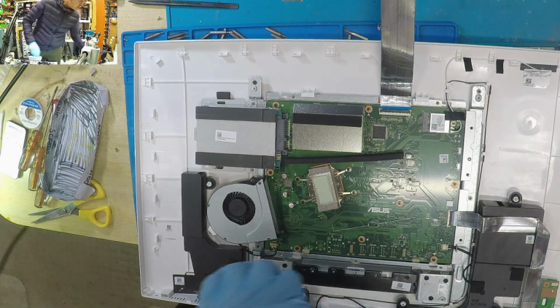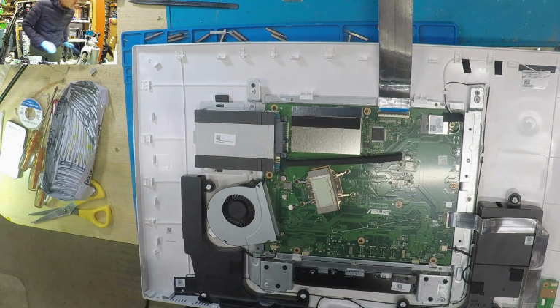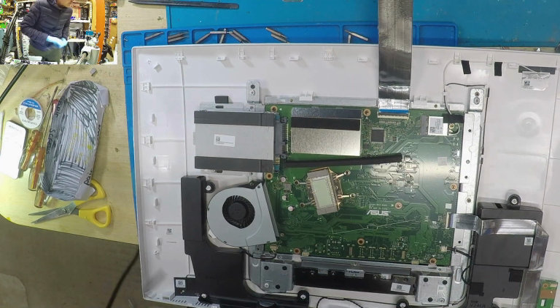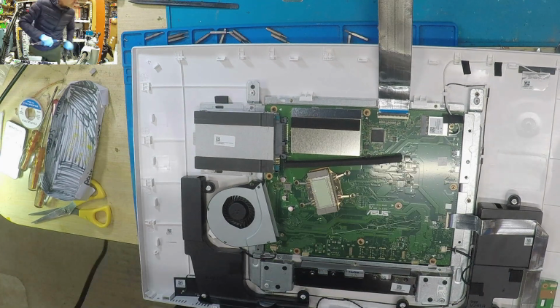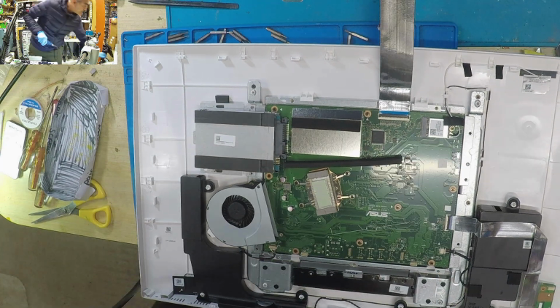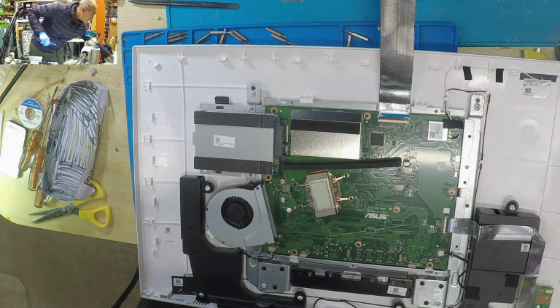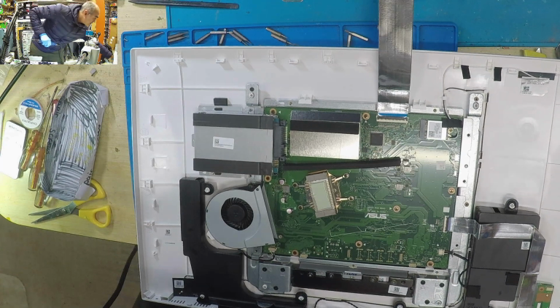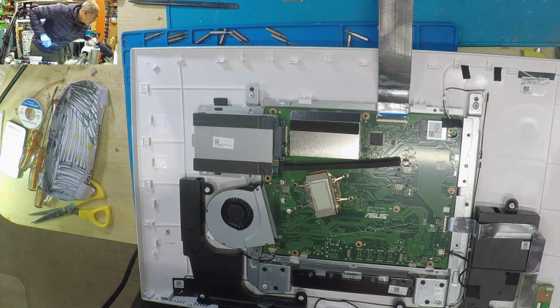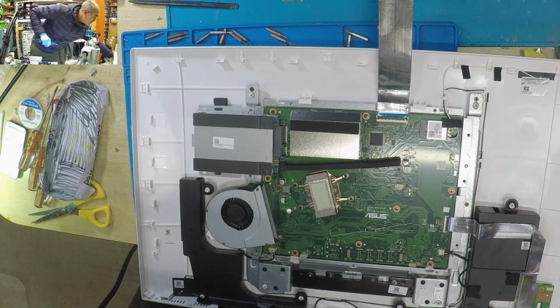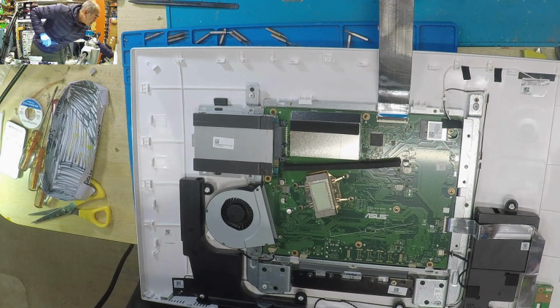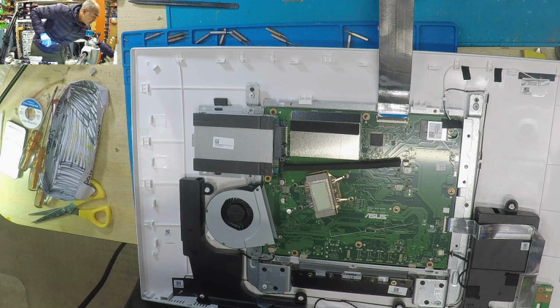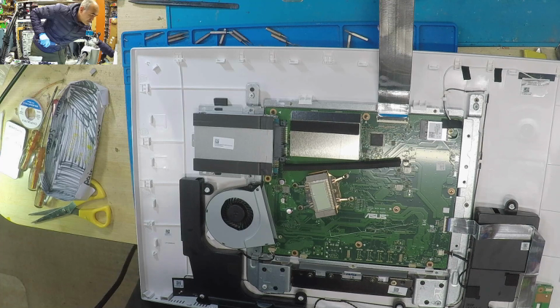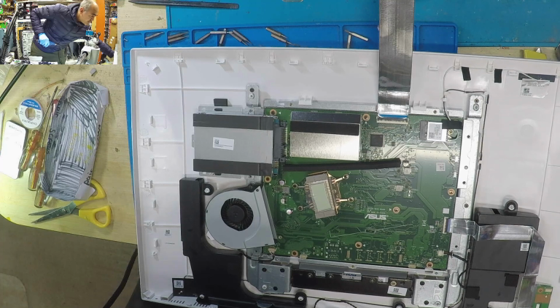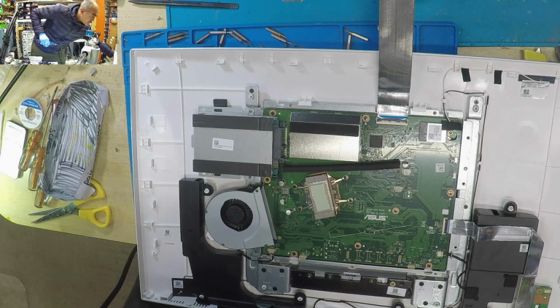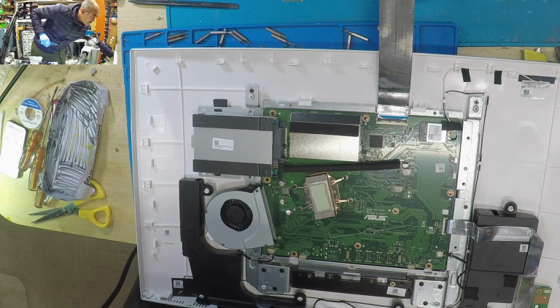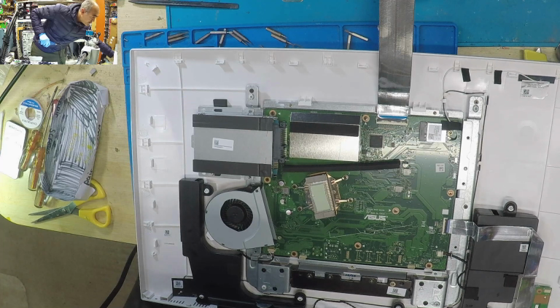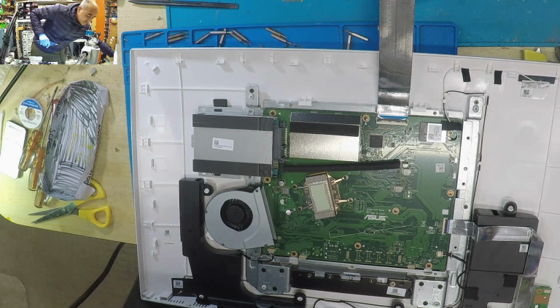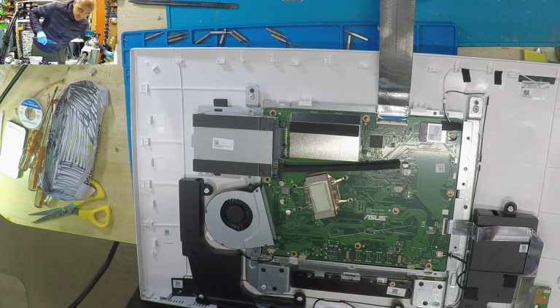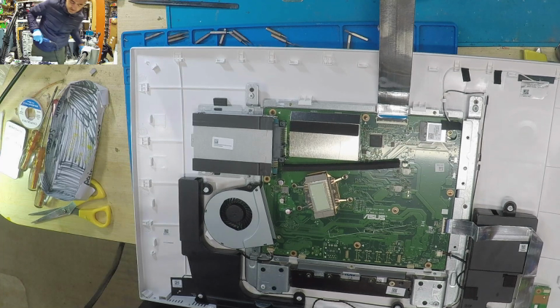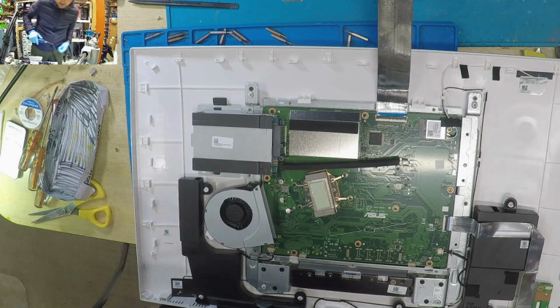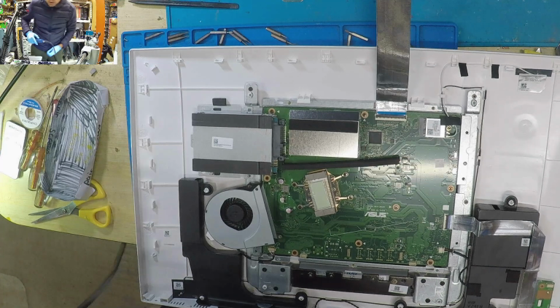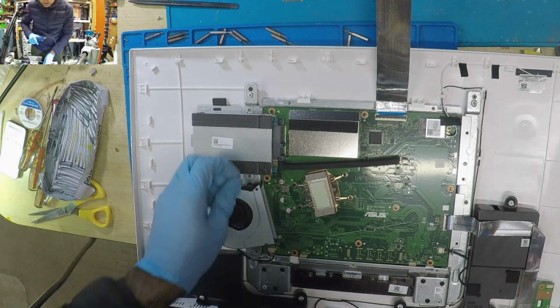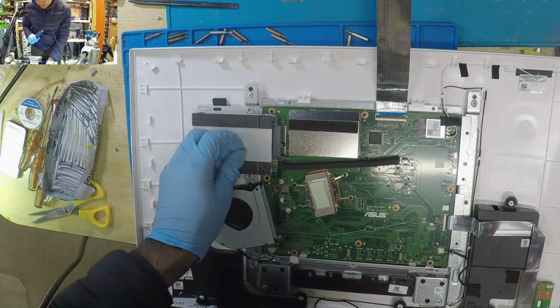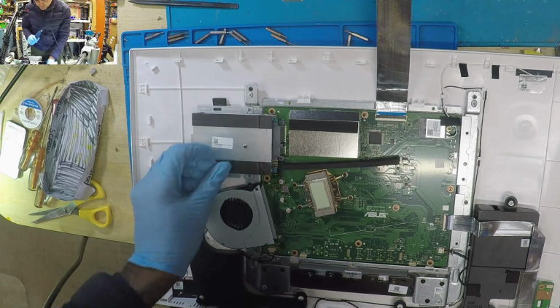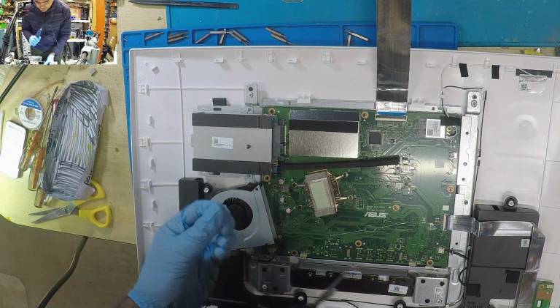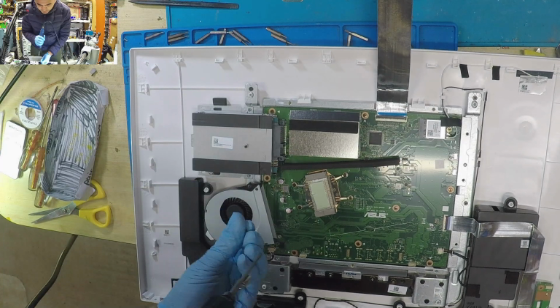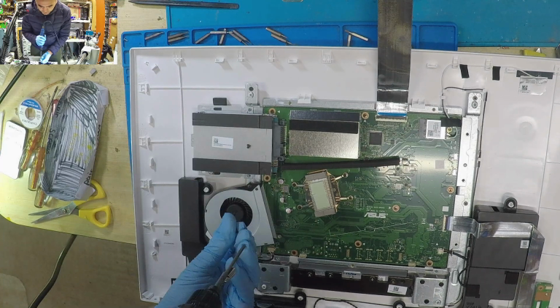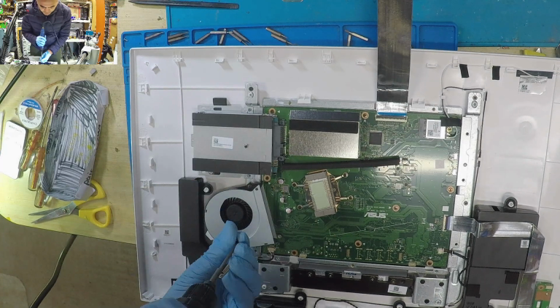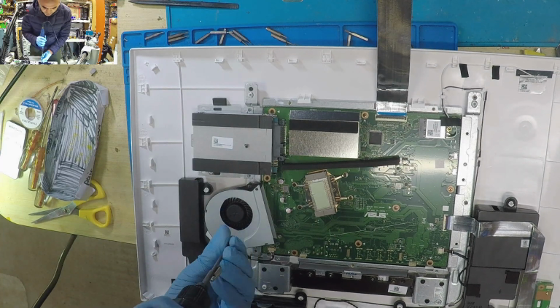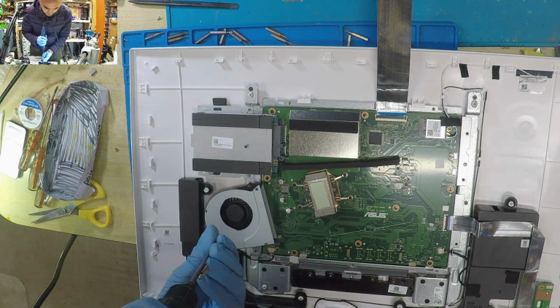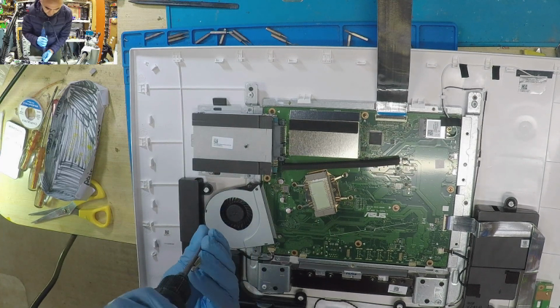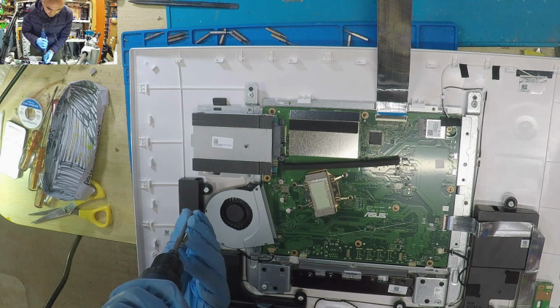I'm sure it's one of those companies that invents and creates great ideas. Interesting the way they laid out the fan.